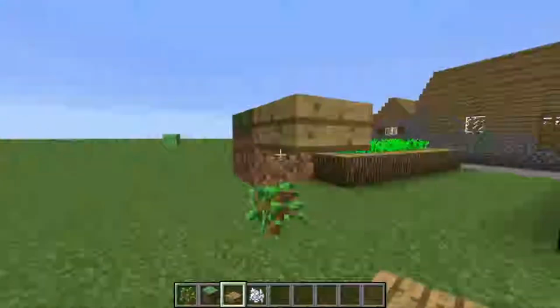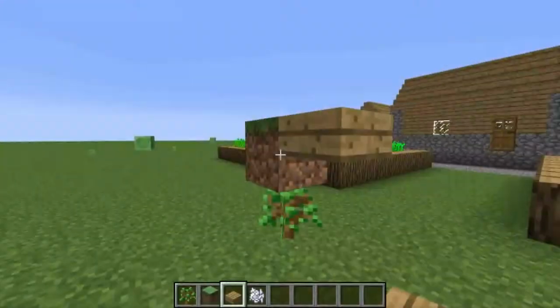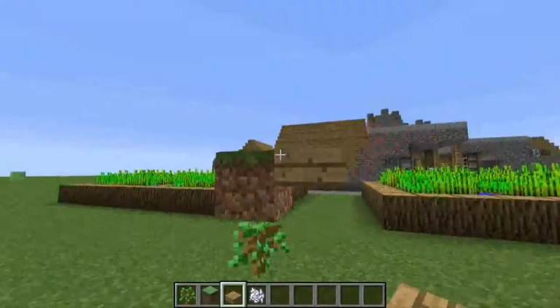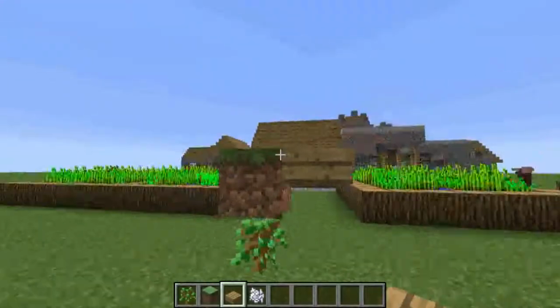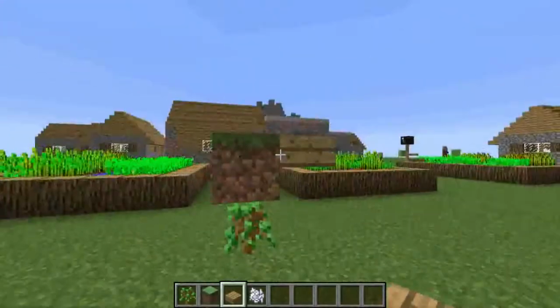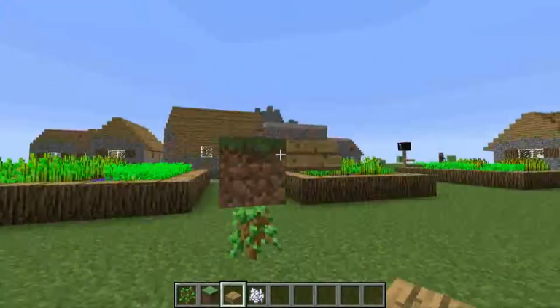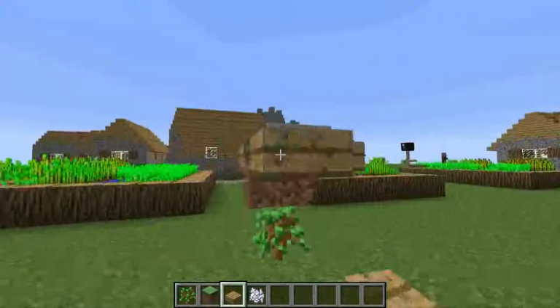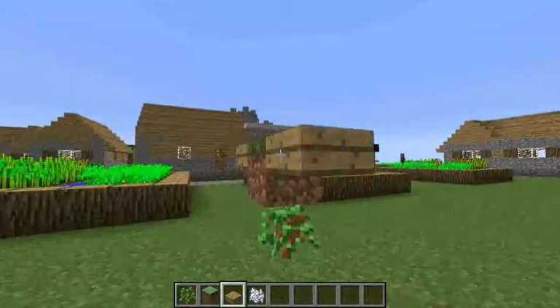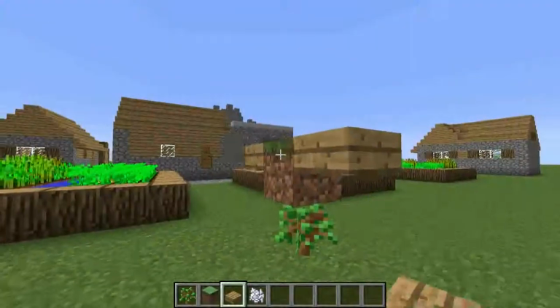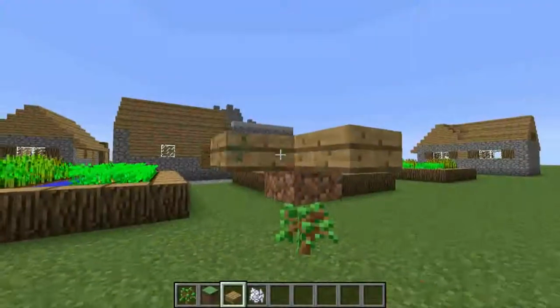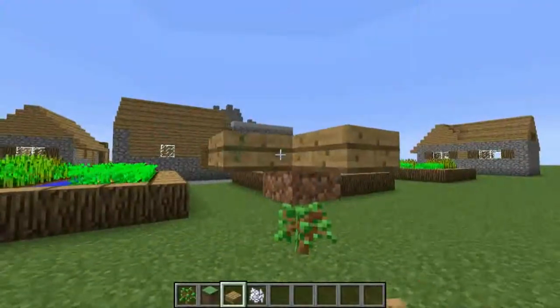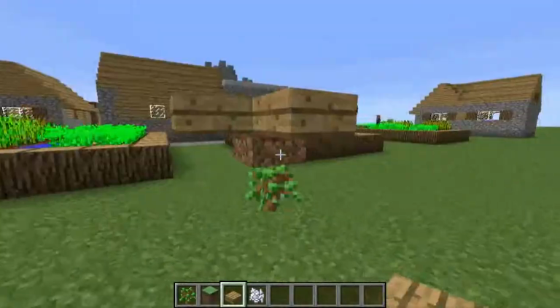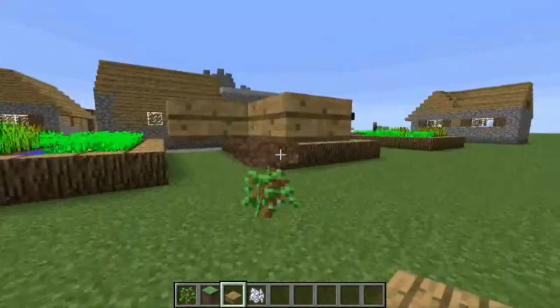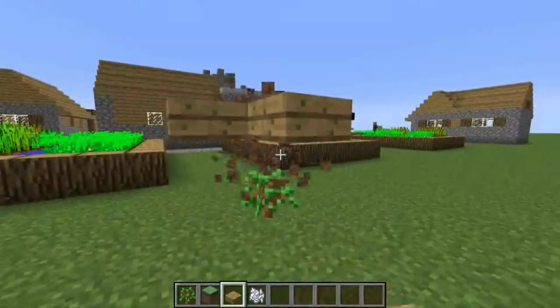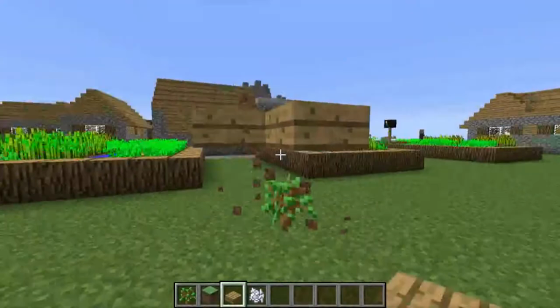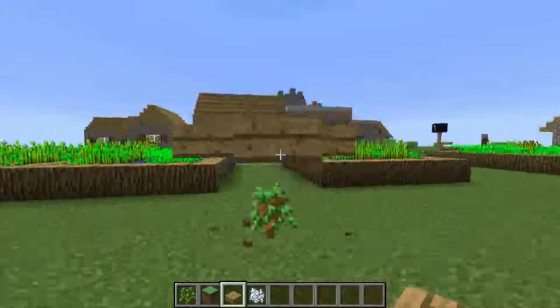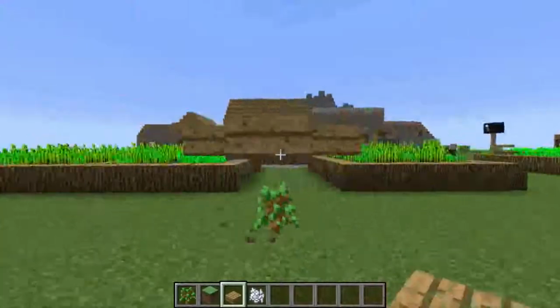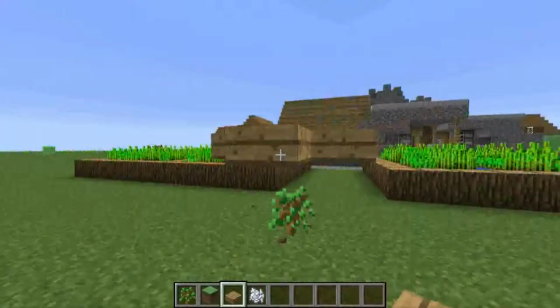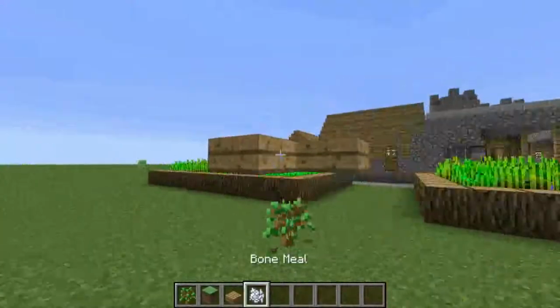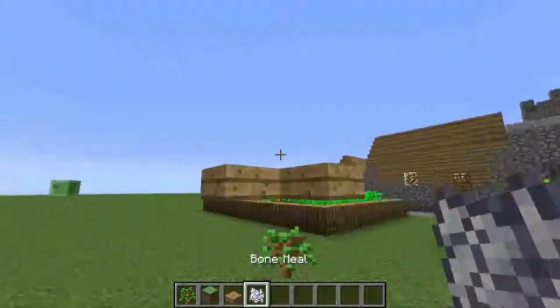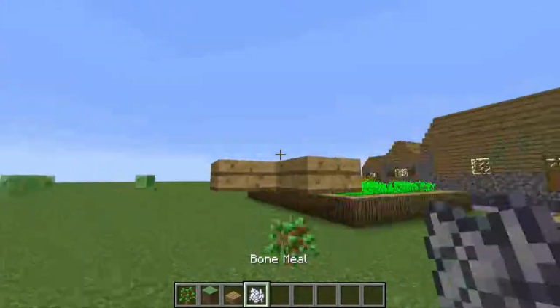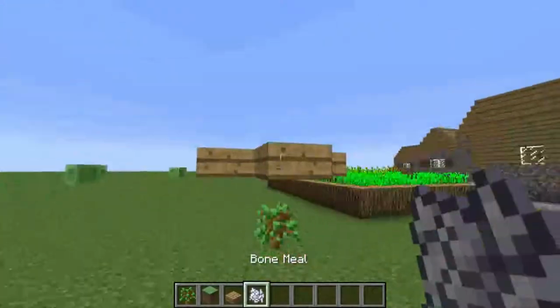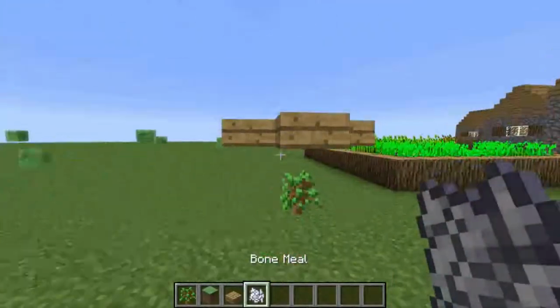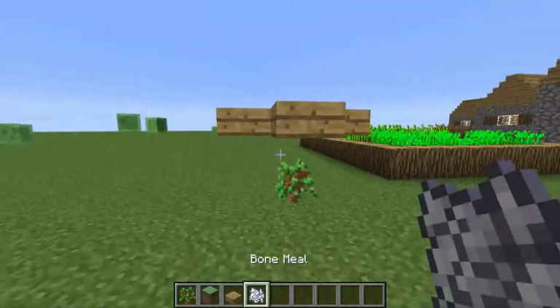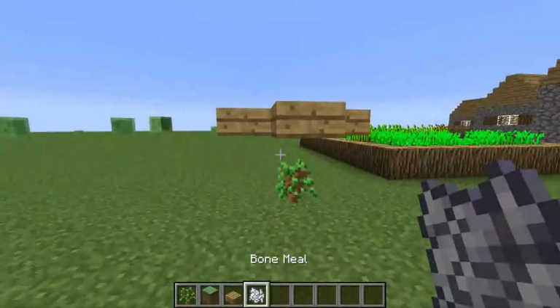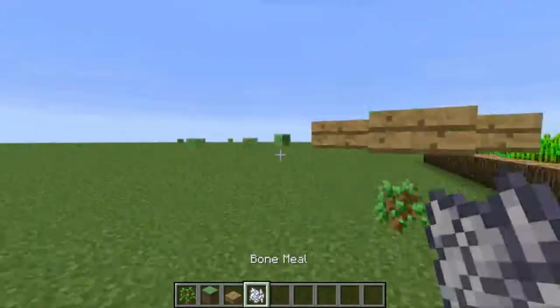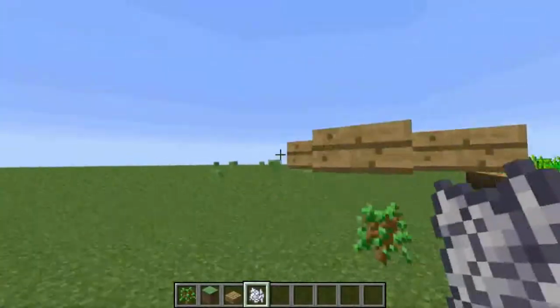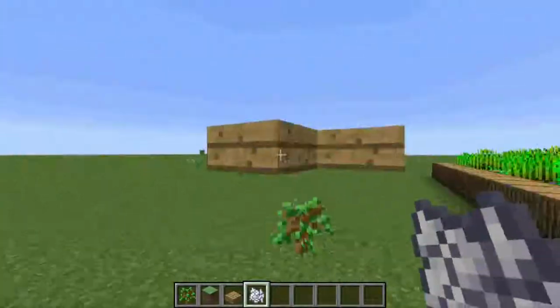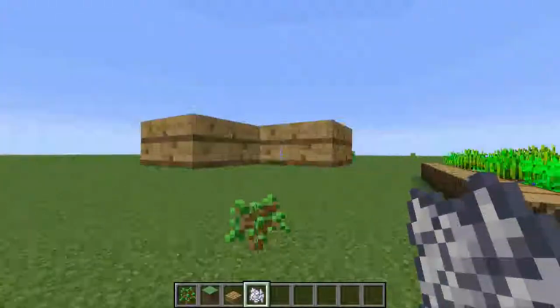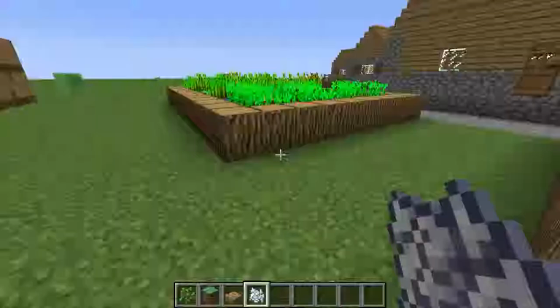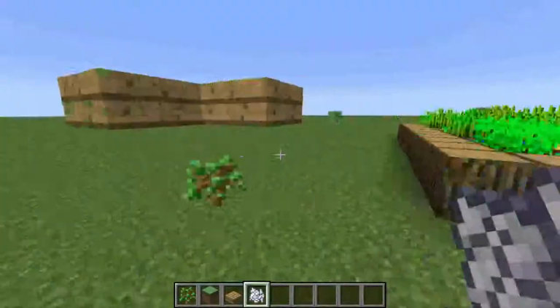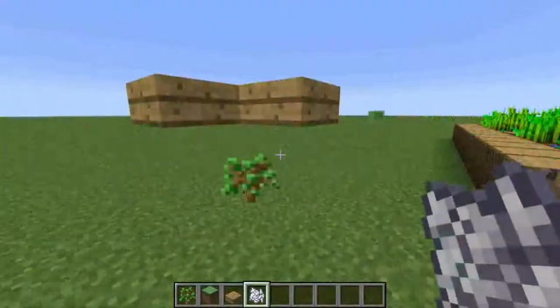You put a block on top of your oak sapling — it doesn't matter what block you put on it. Then you put hay bales around it. You will need a lot of bone meal, especially in a single player world.